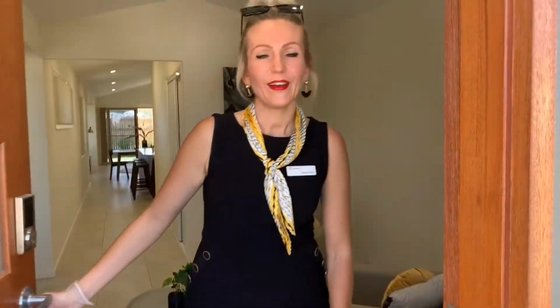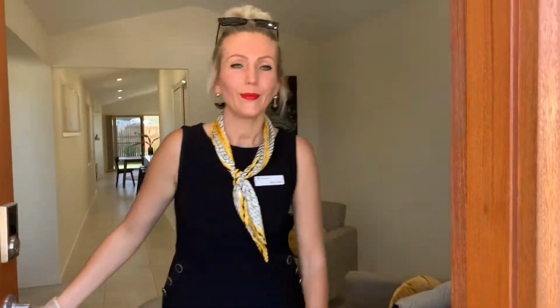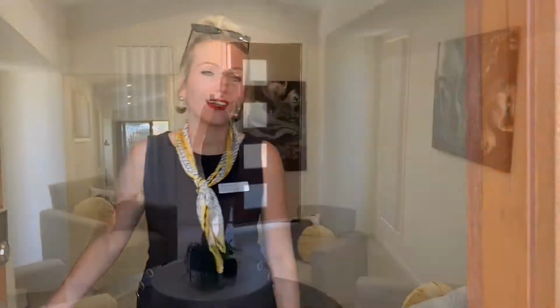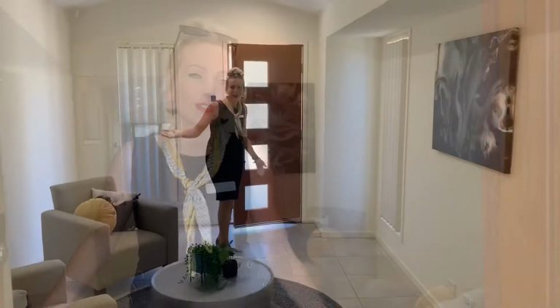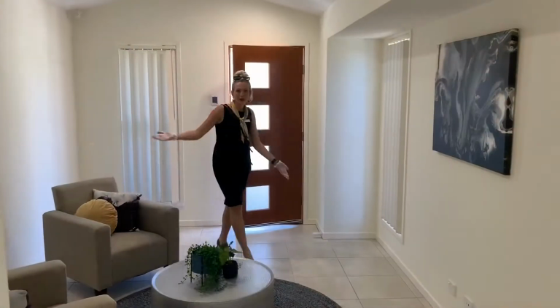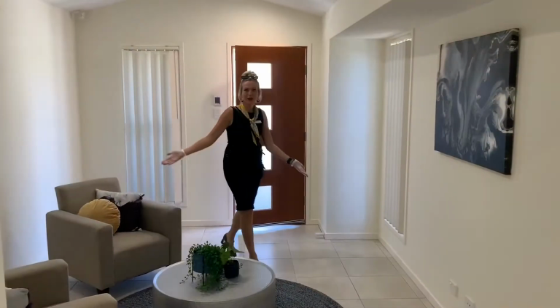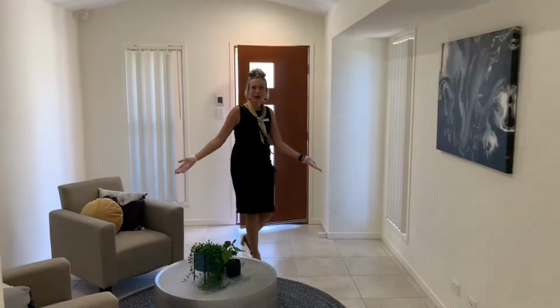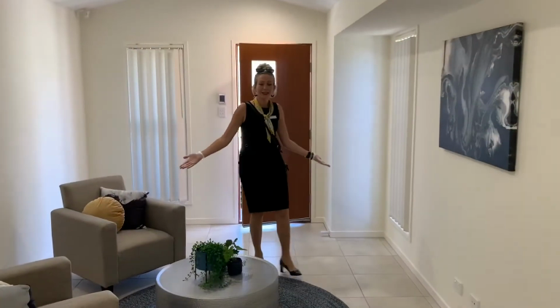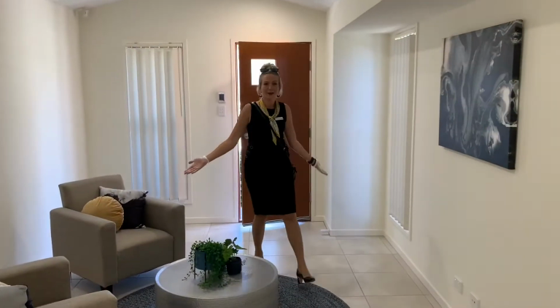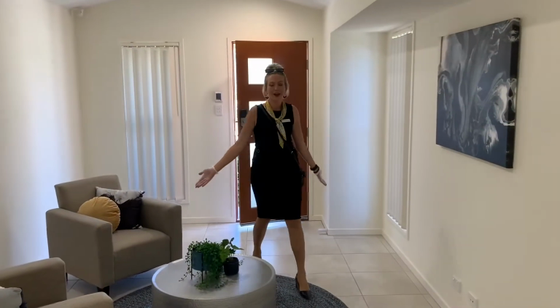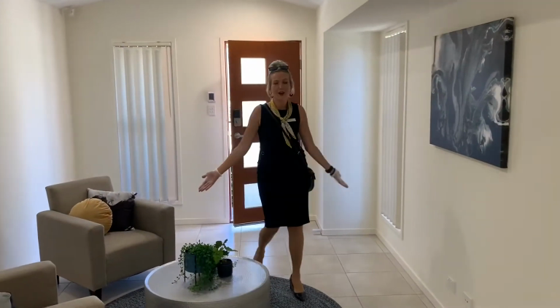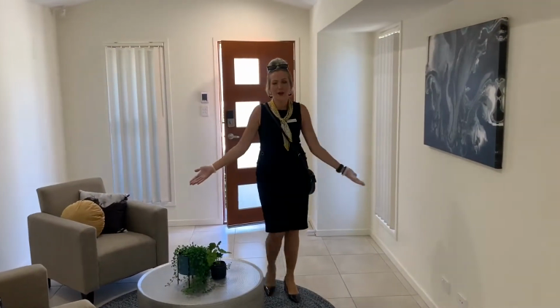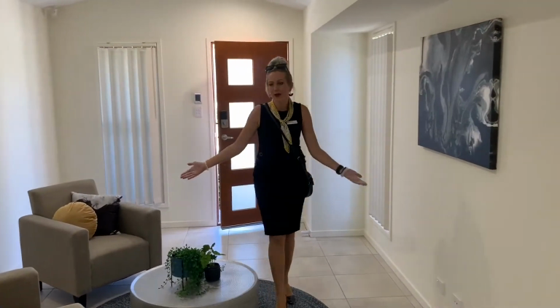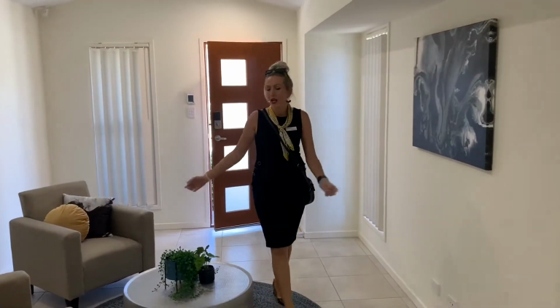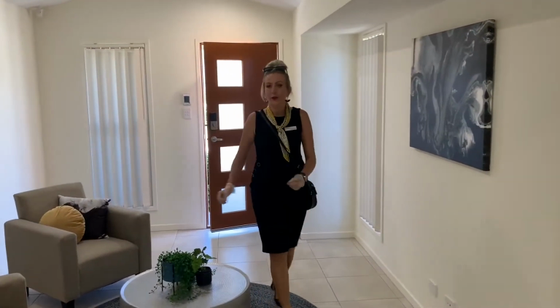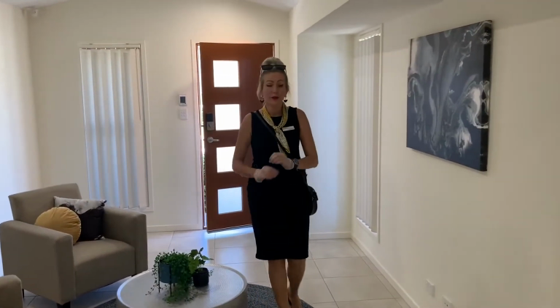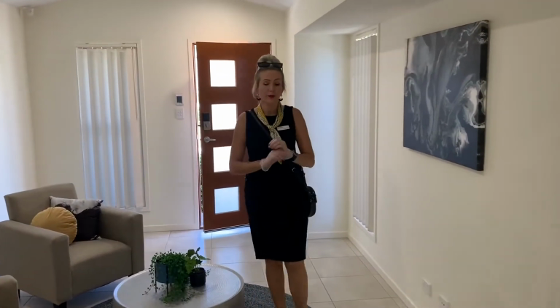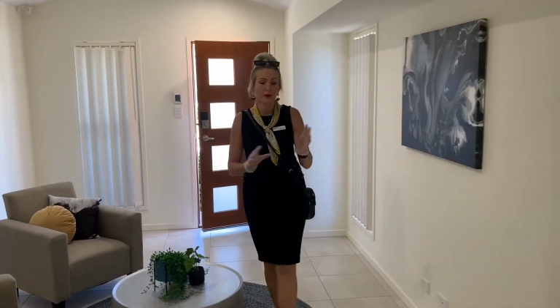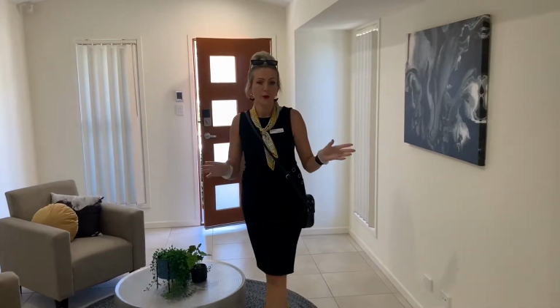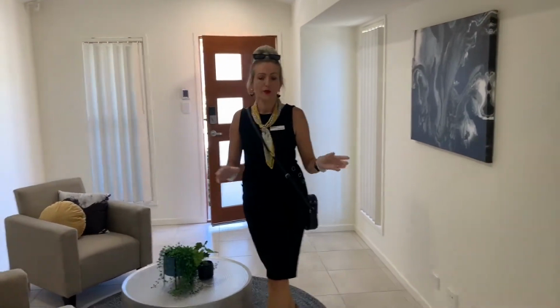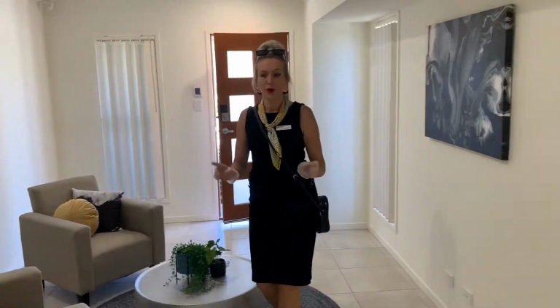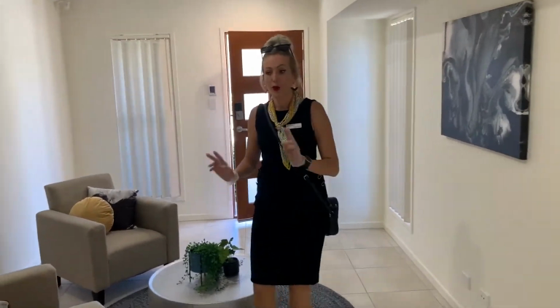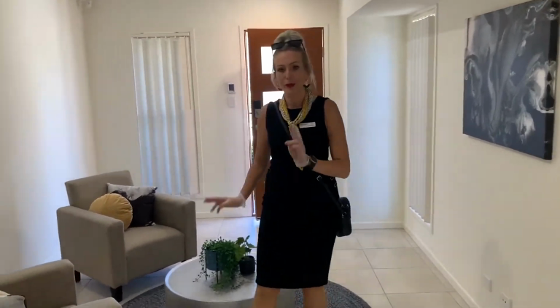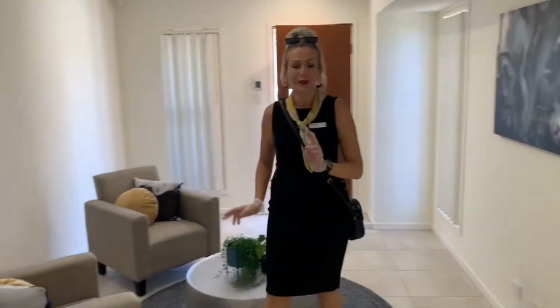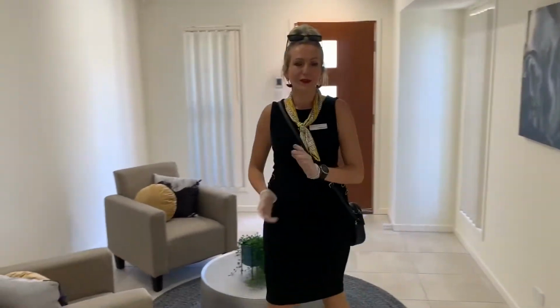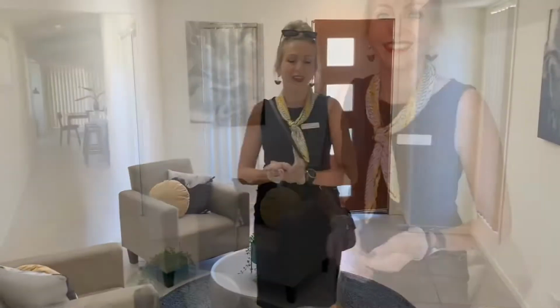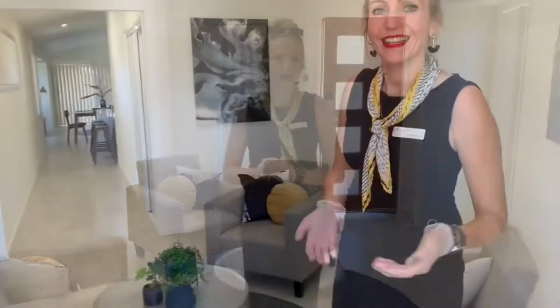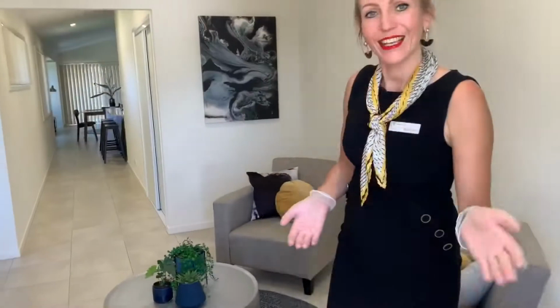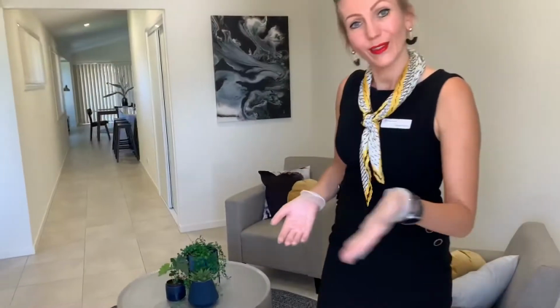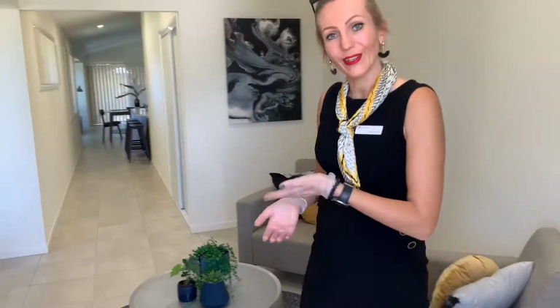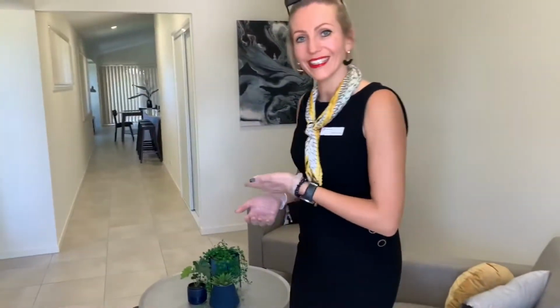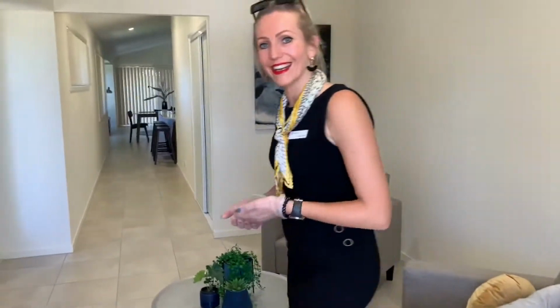Welcome to our display home. Beautiful four-bedroom home — let's have a look inside.